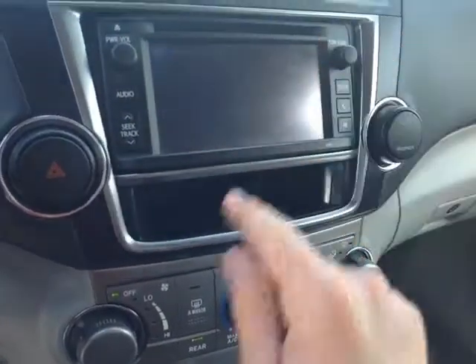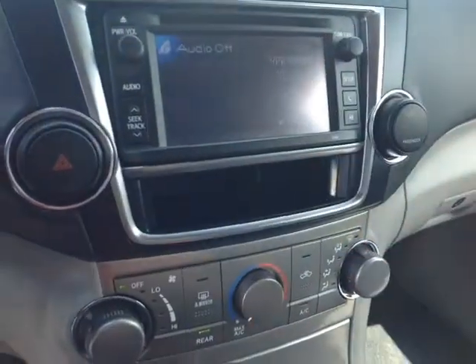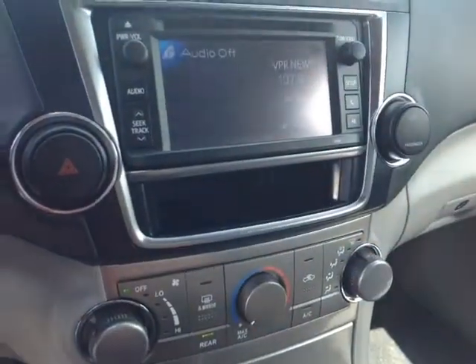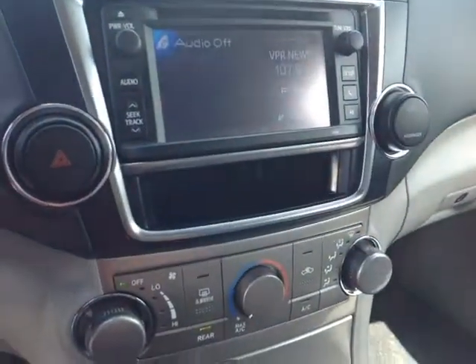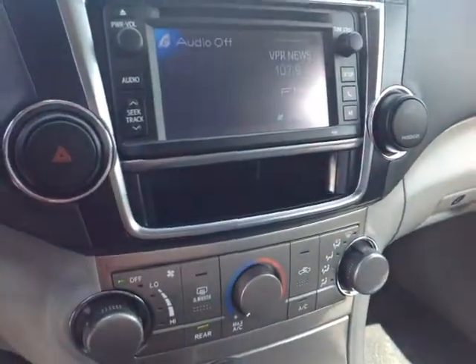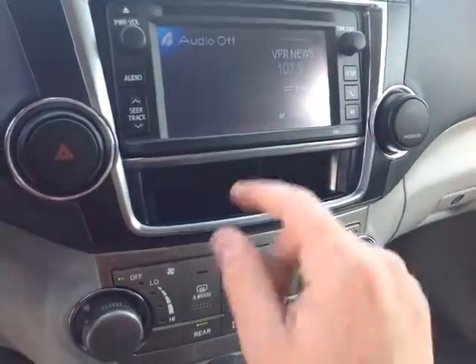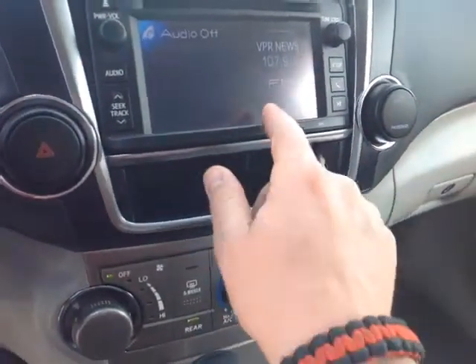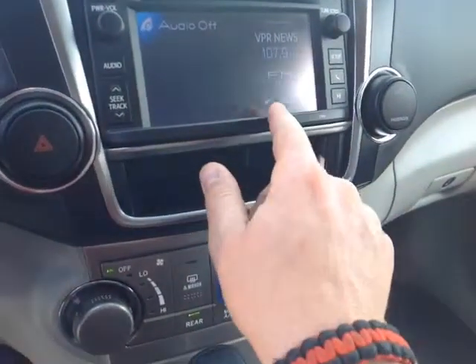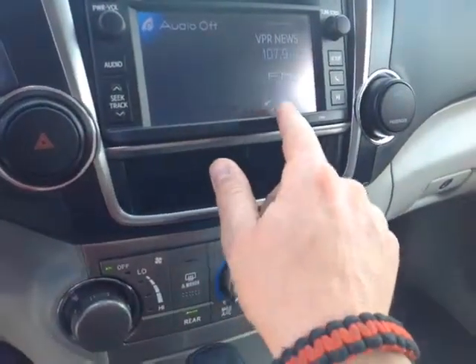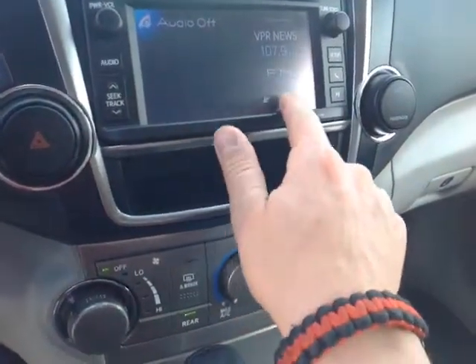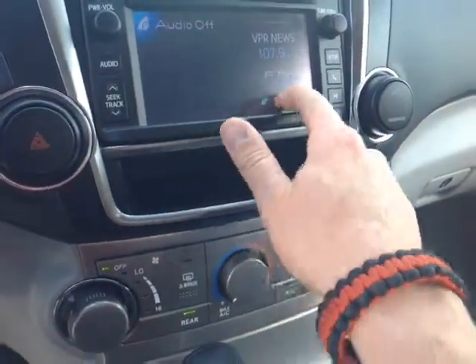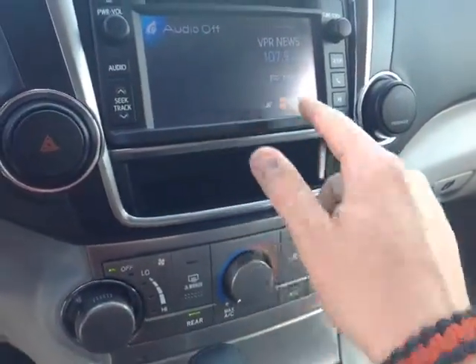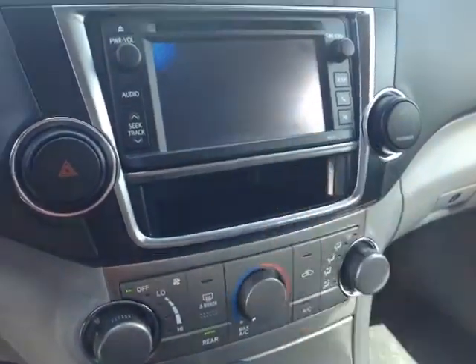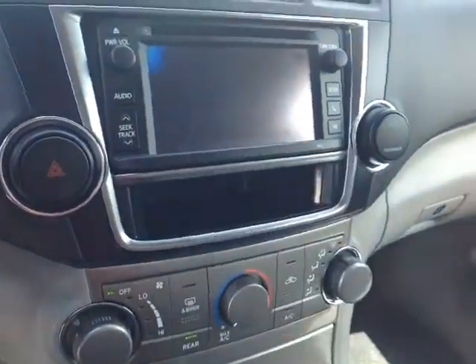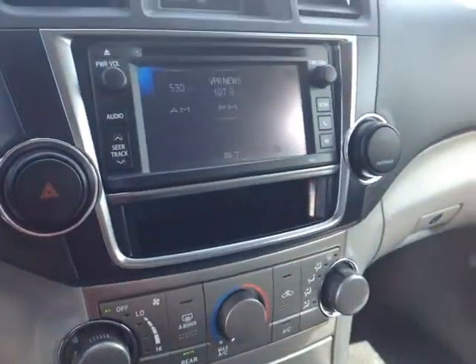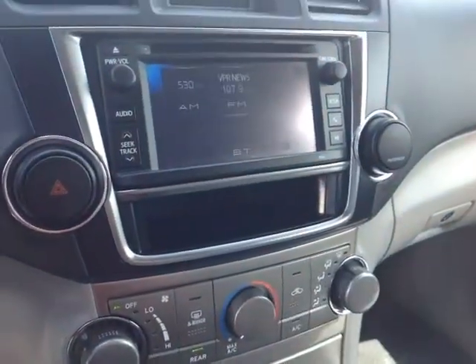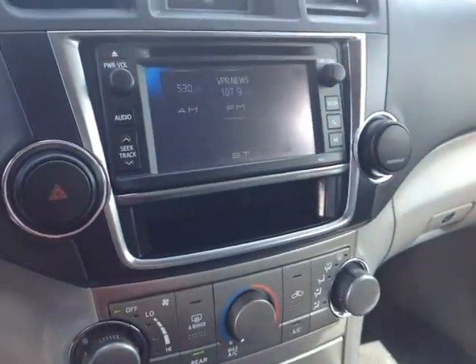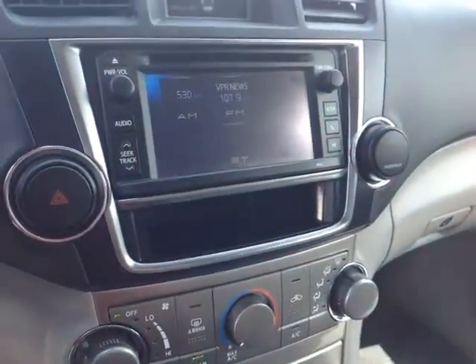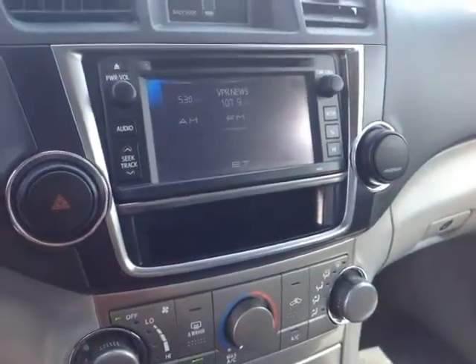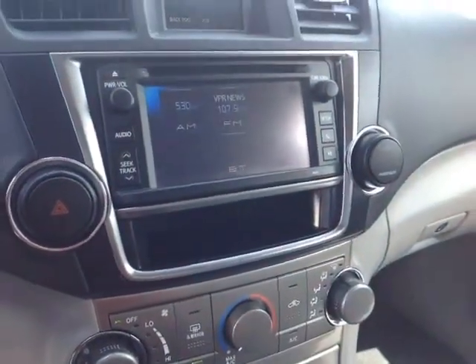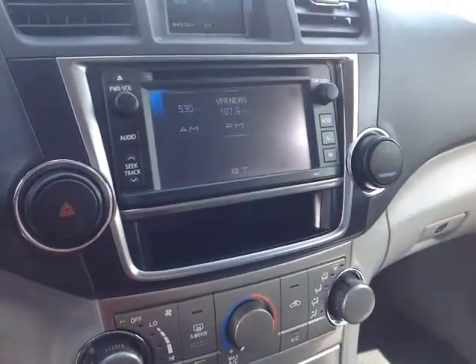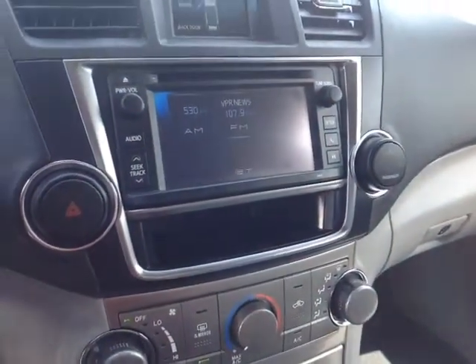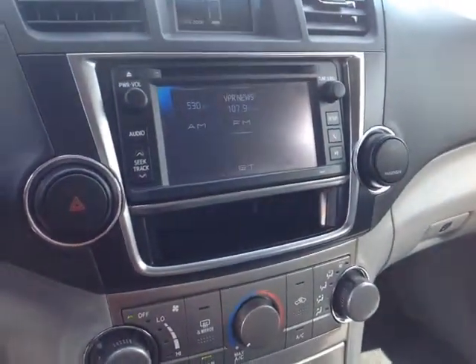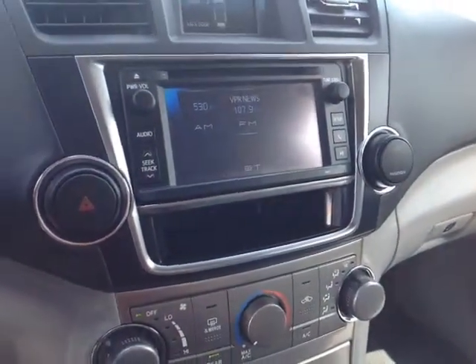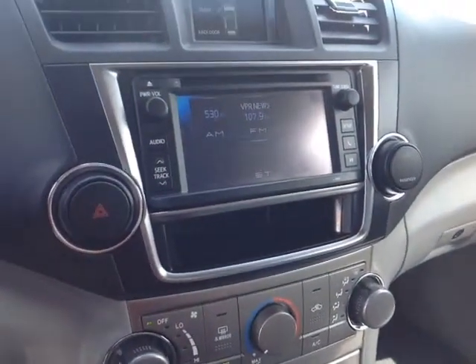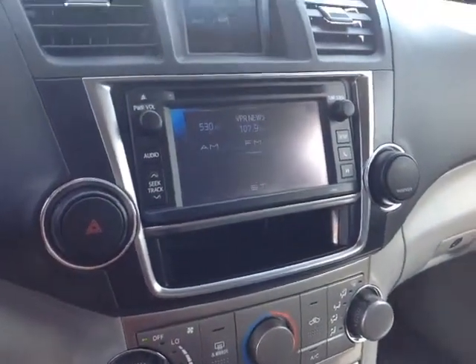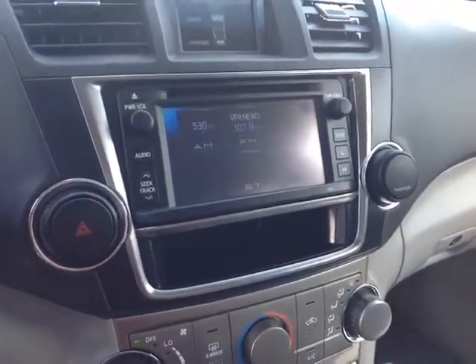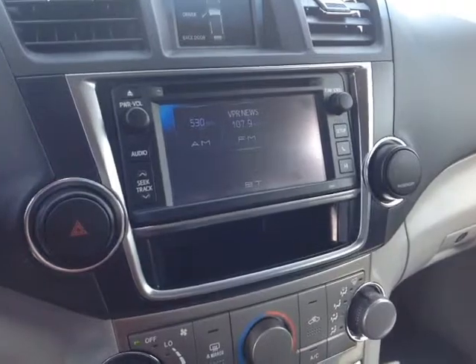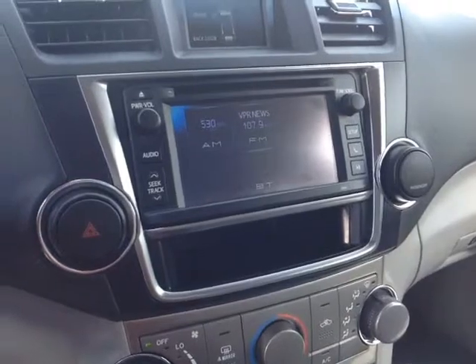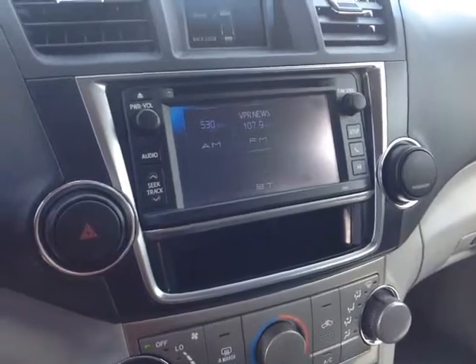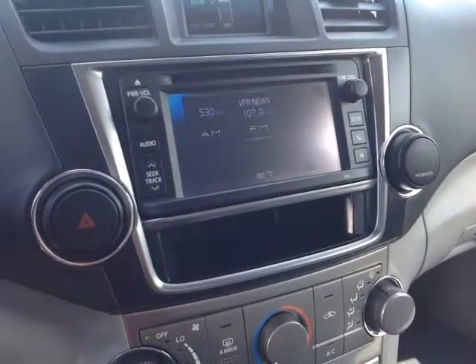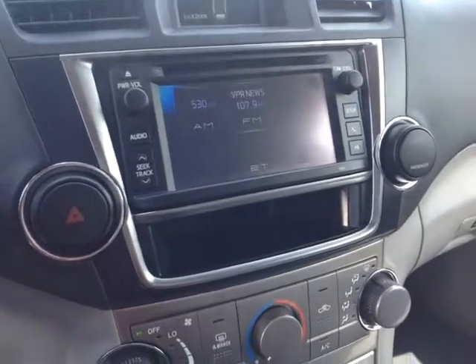There are a number of different audio sources to pick from here on the touchscreen center console, including AM, FM, CD, USB, Bluetooth, and auxiliary.